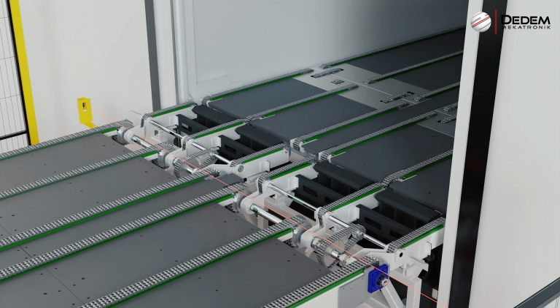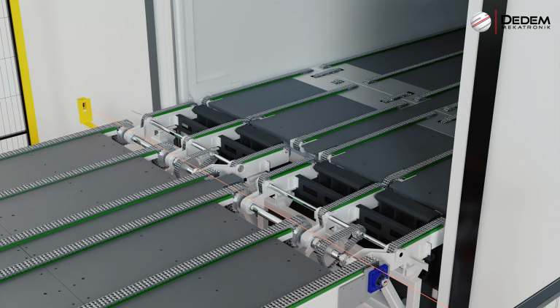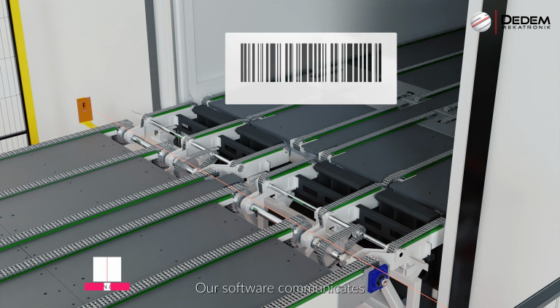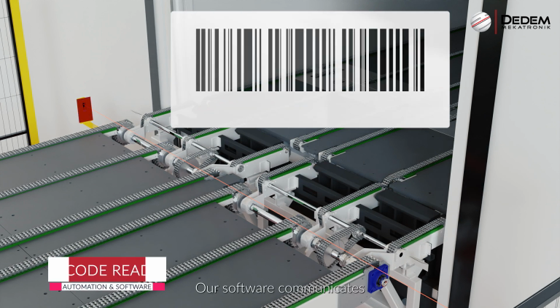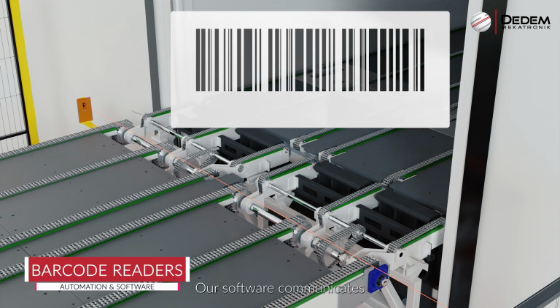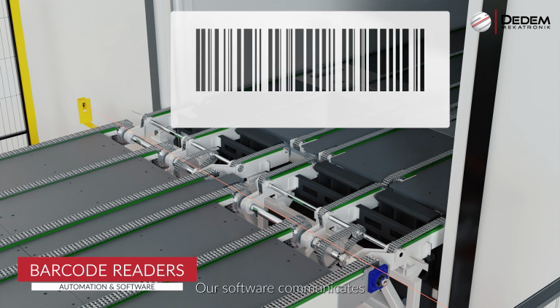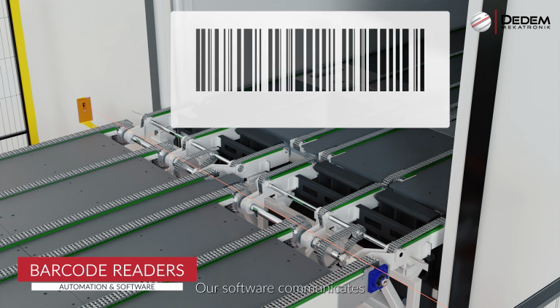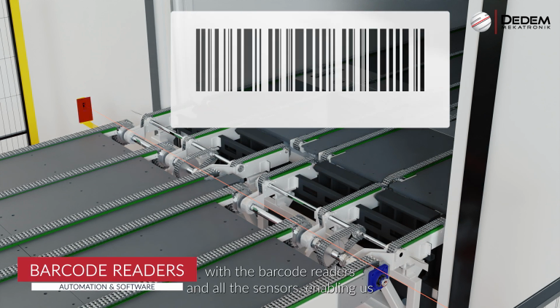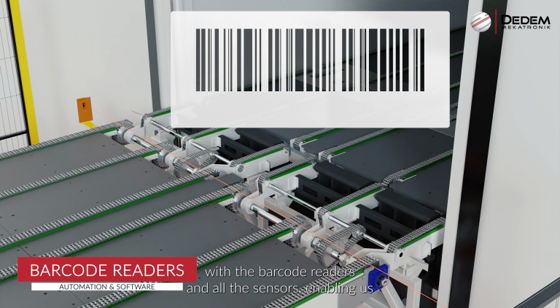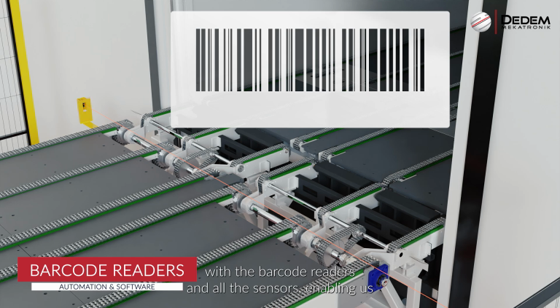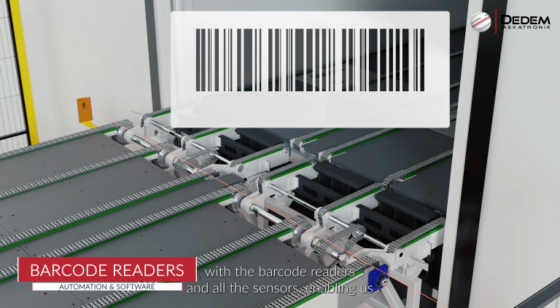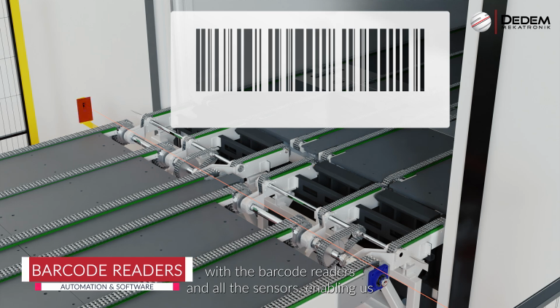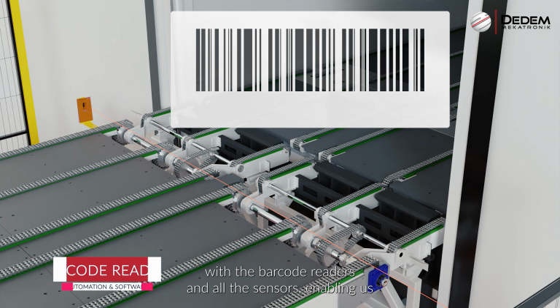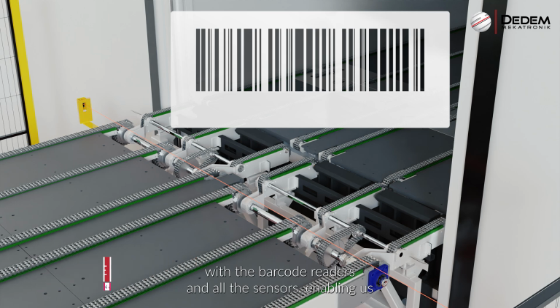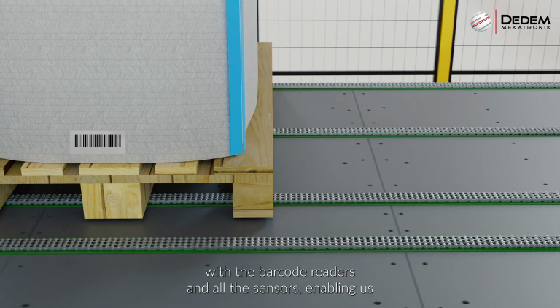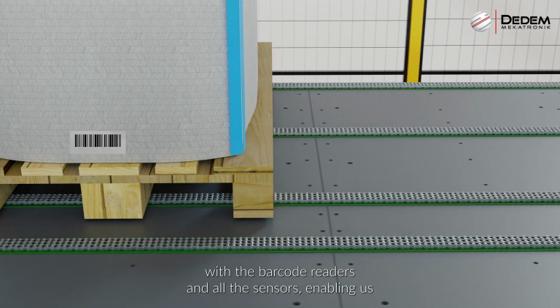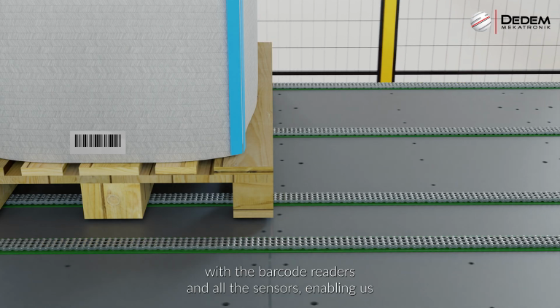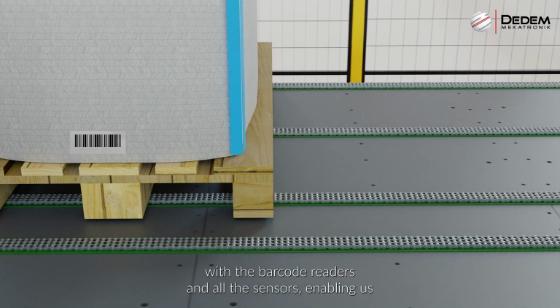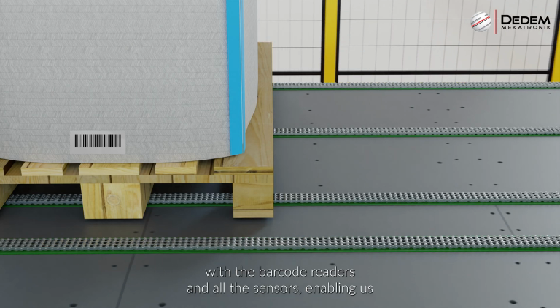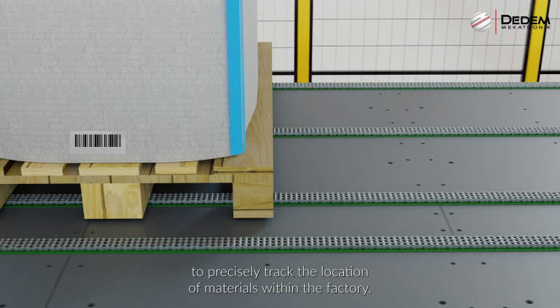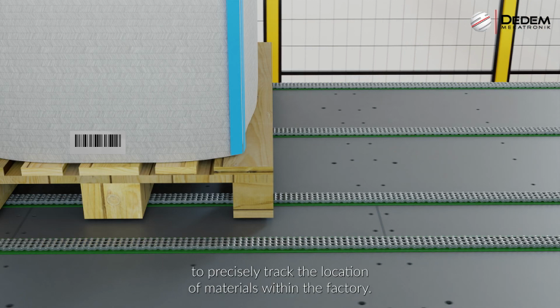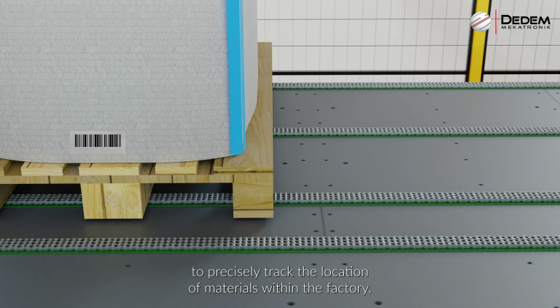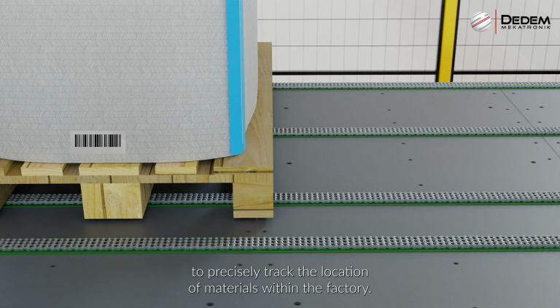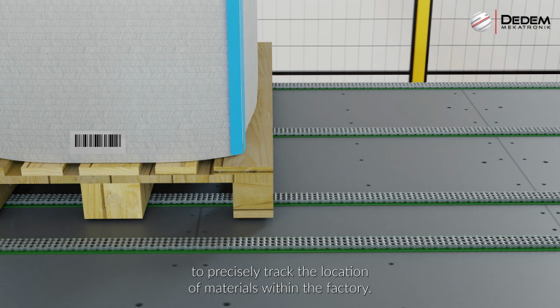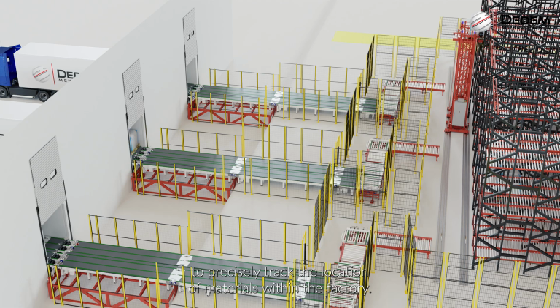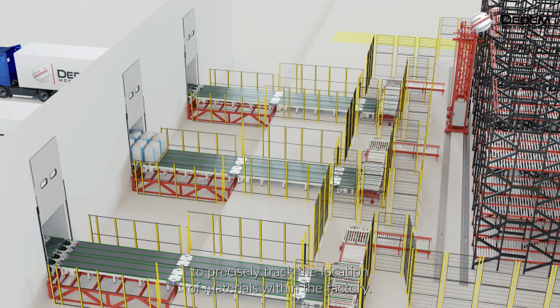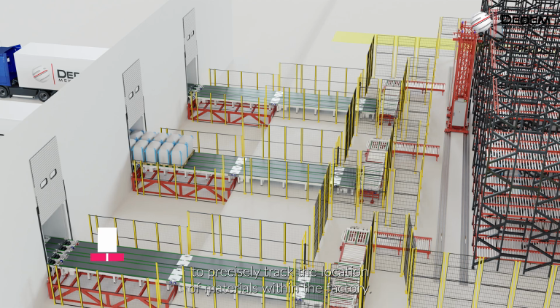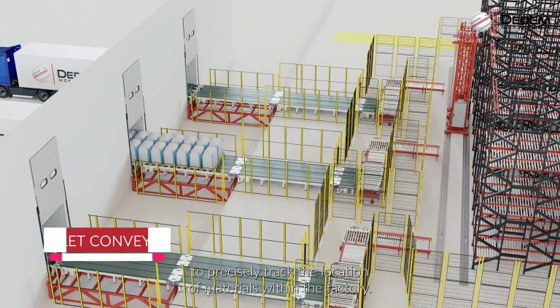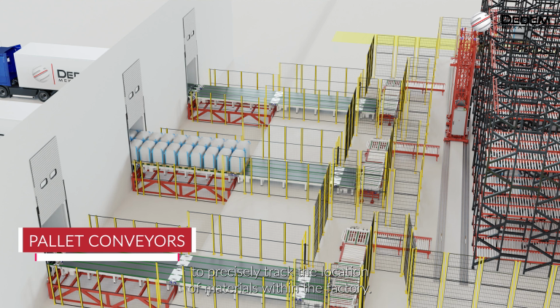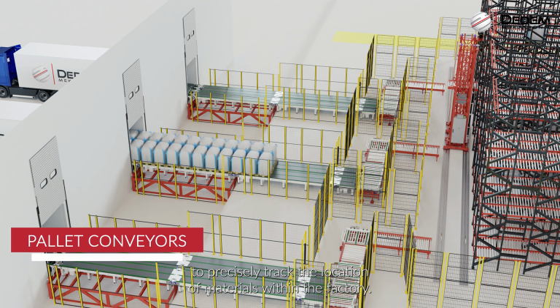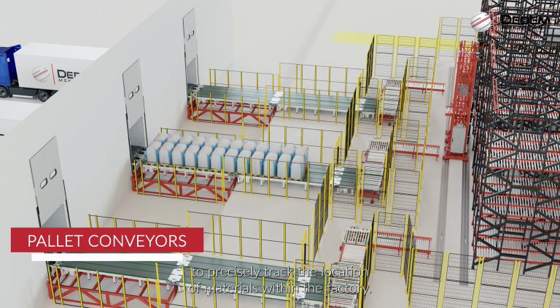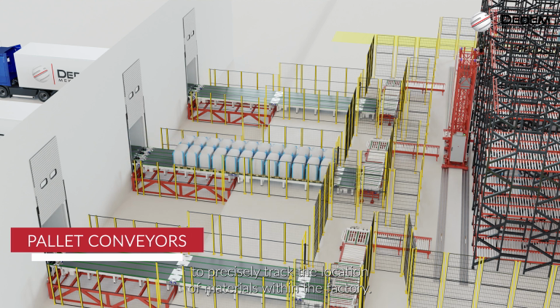Our software communicates with the barcode readers and all the sensors, enabling us to precisely track the location of materials within the factory.